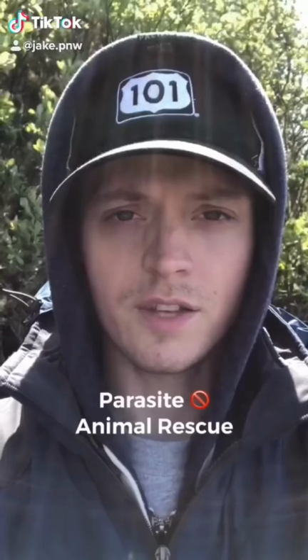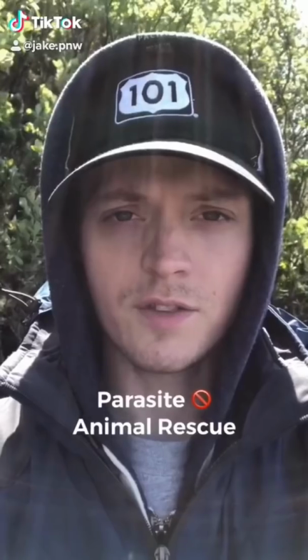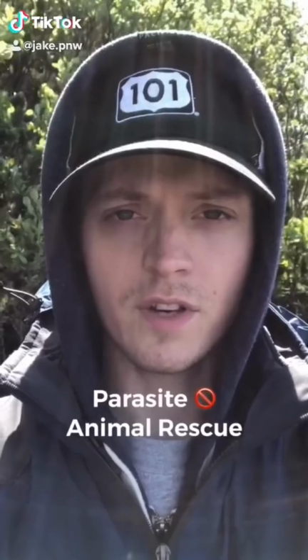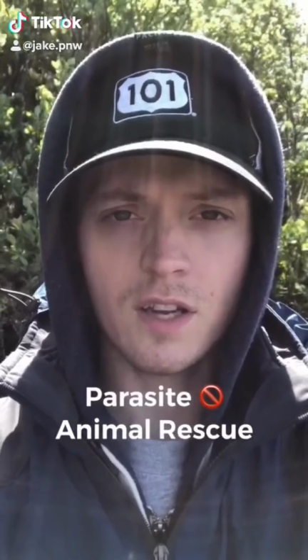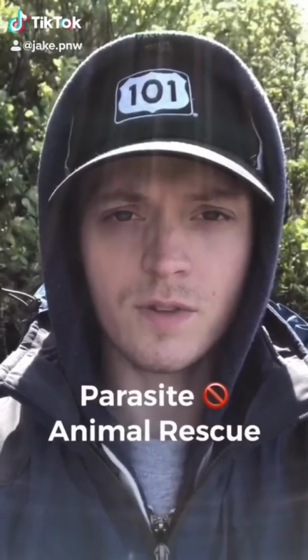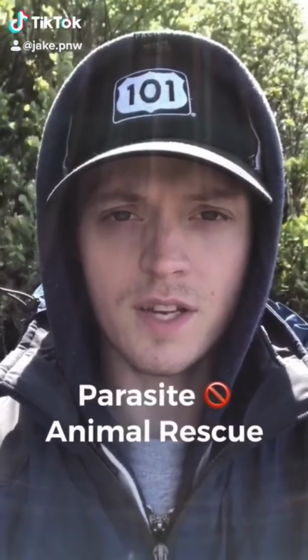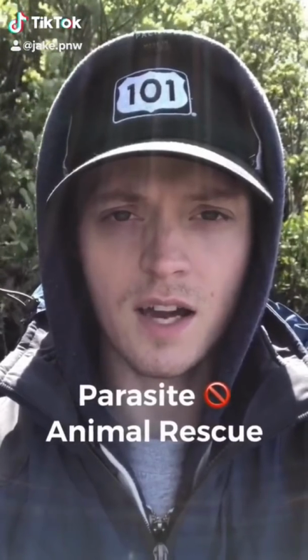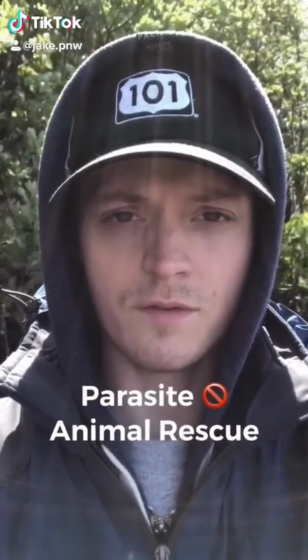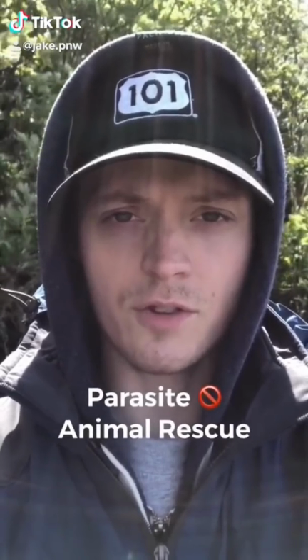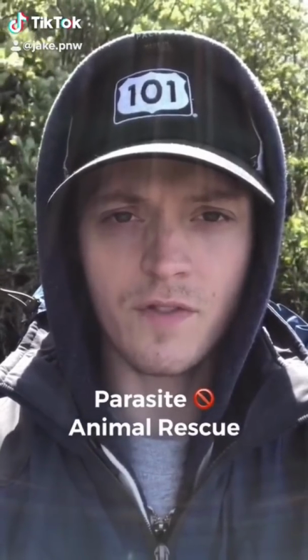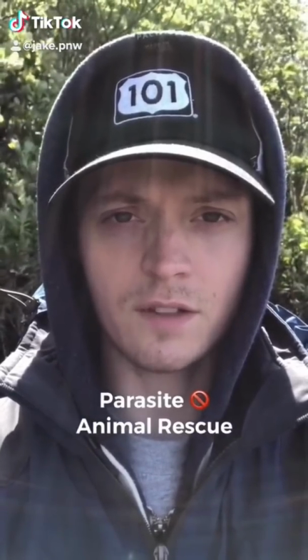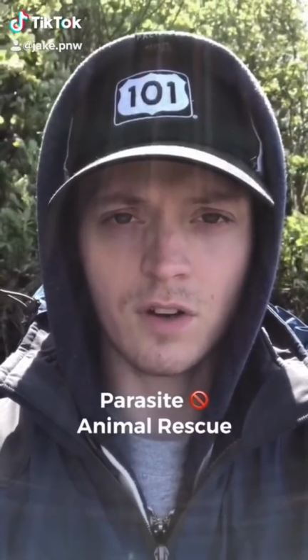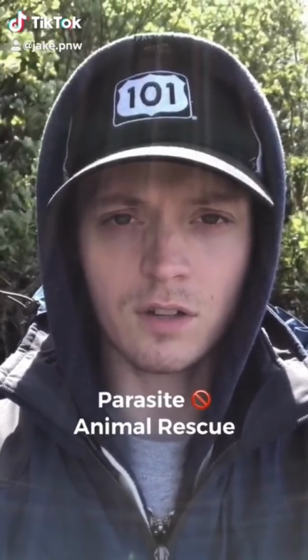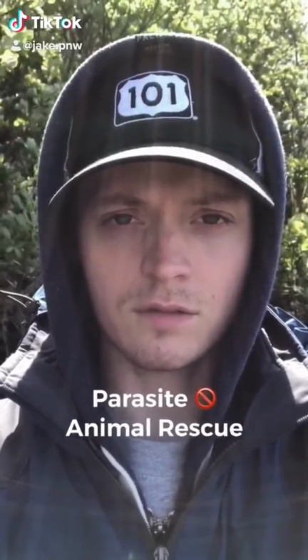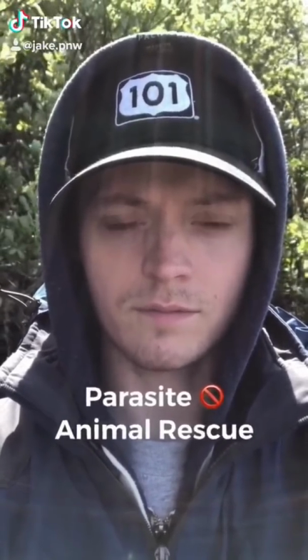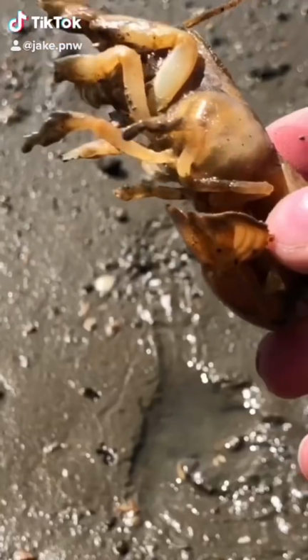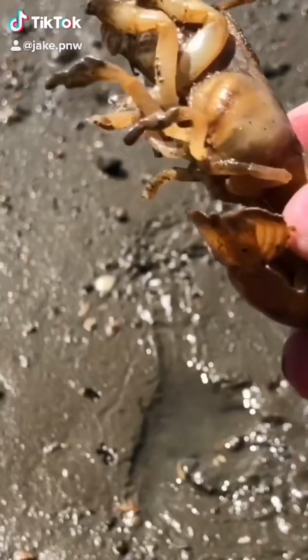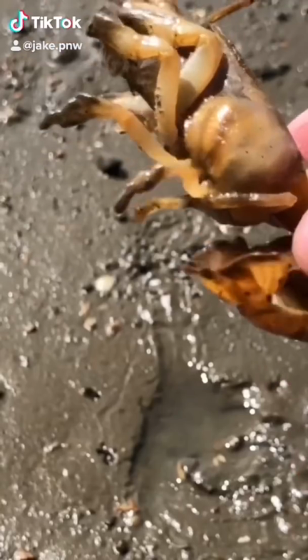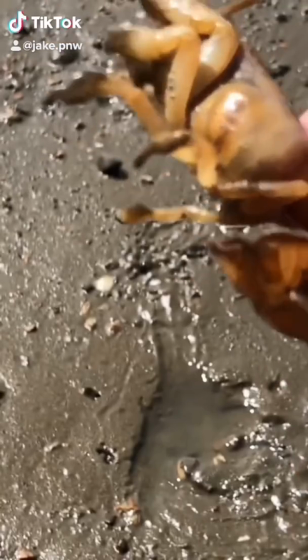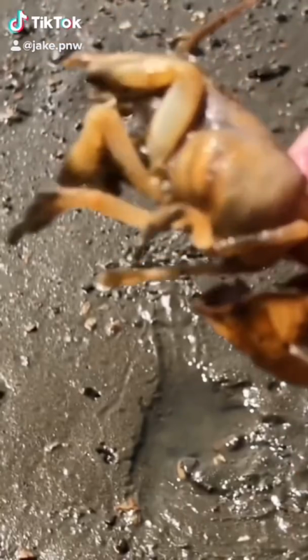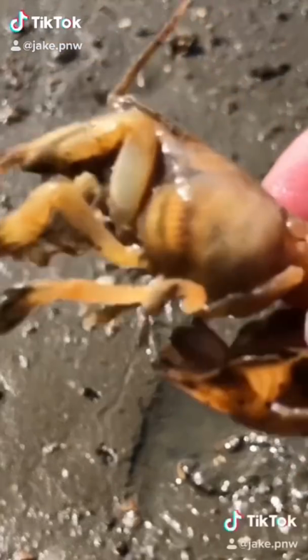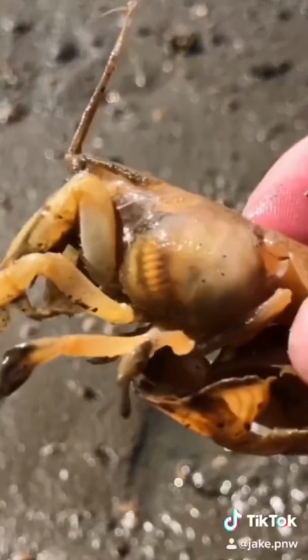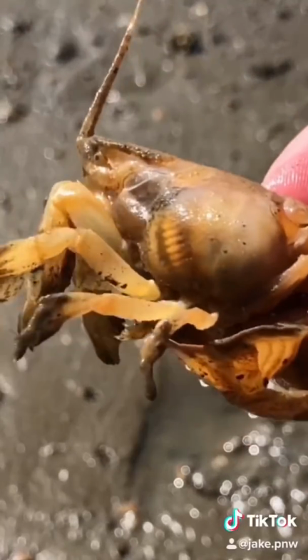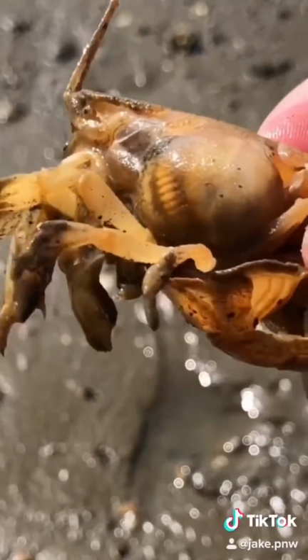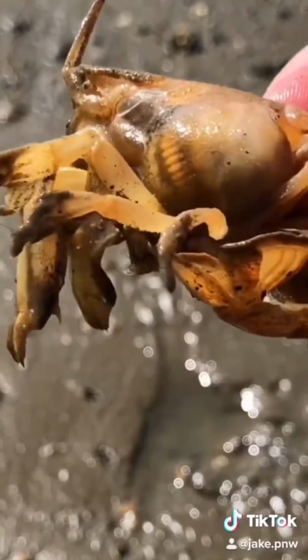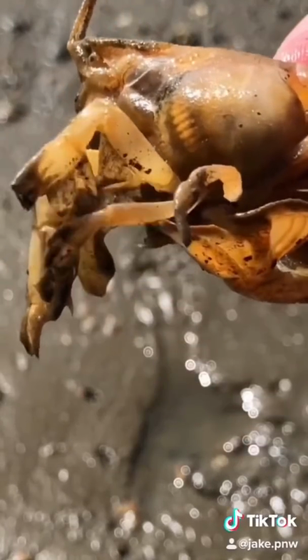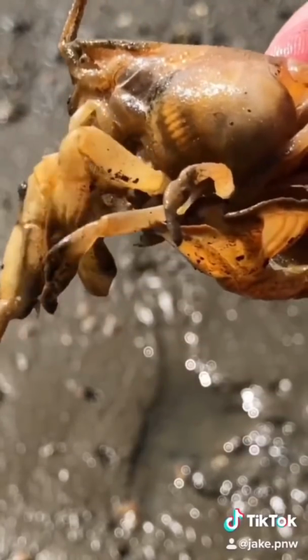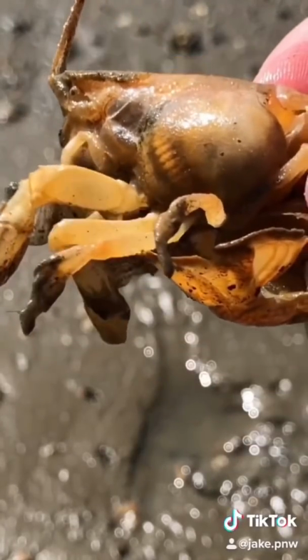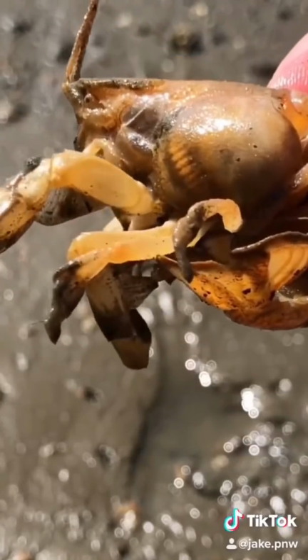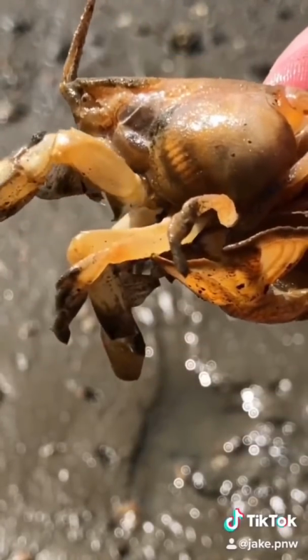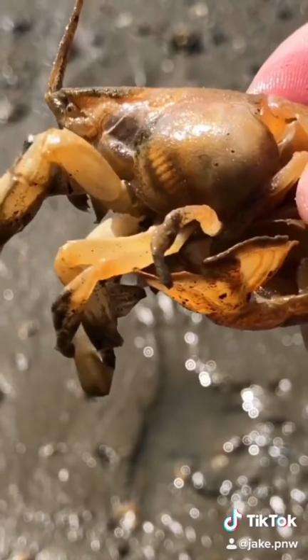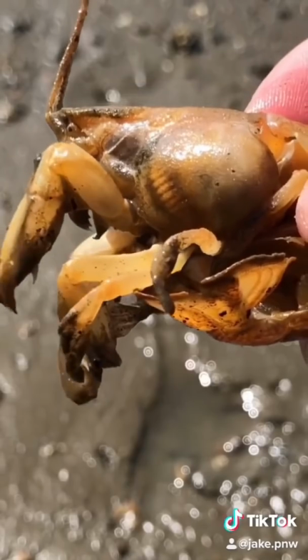This video is not for the faint of heart. I want to show you guys just how weird these parasites are.